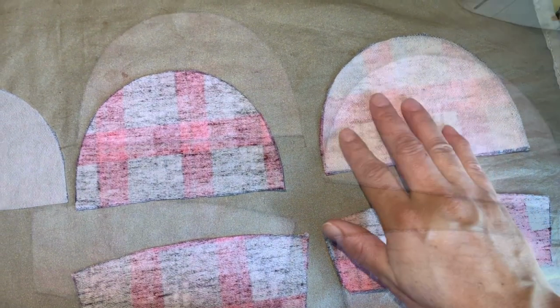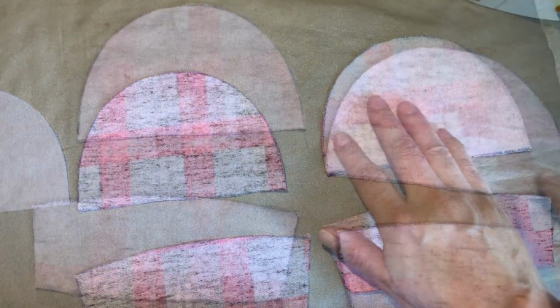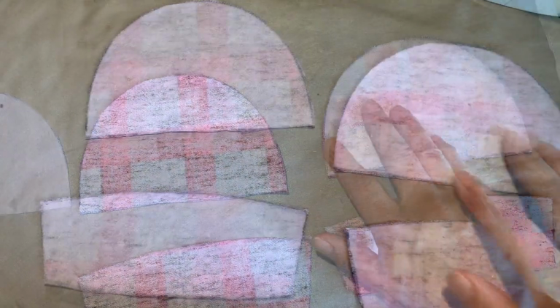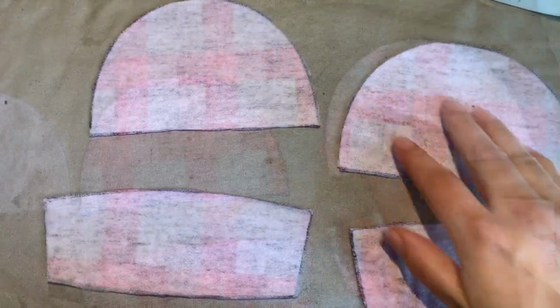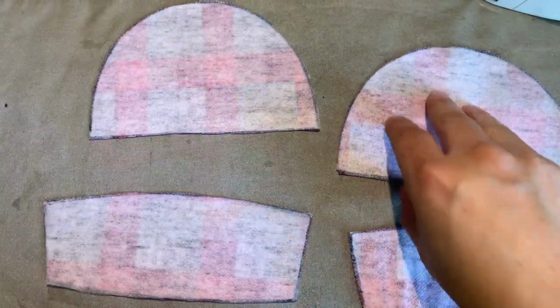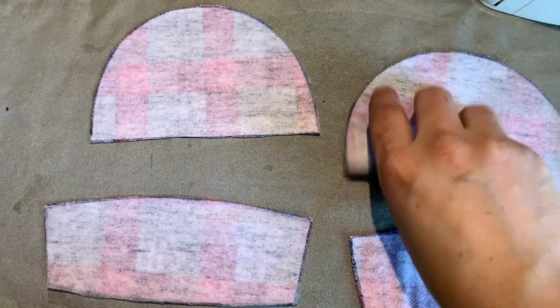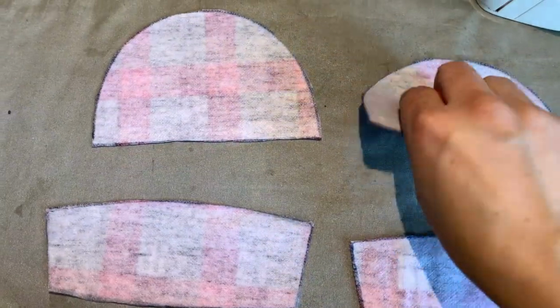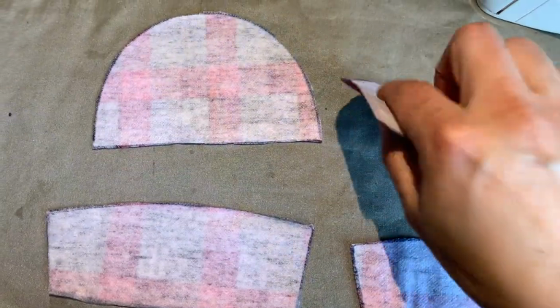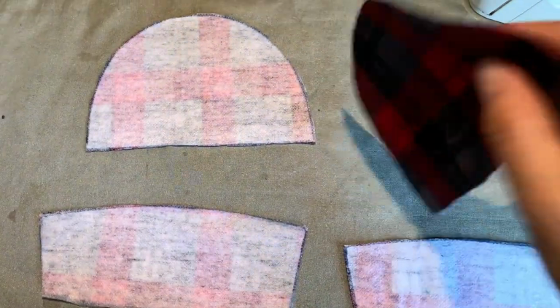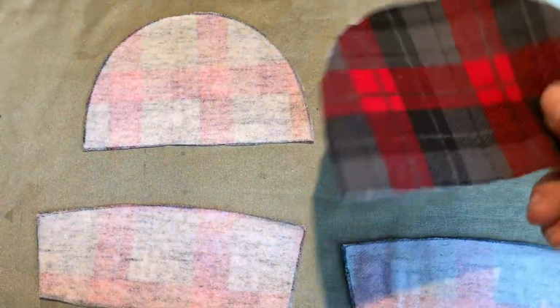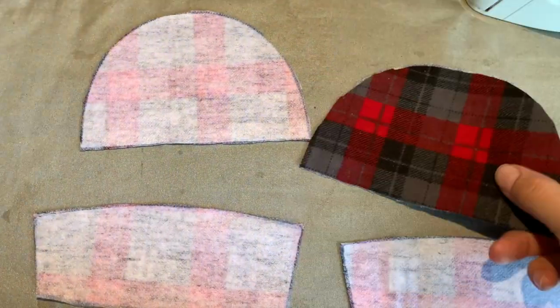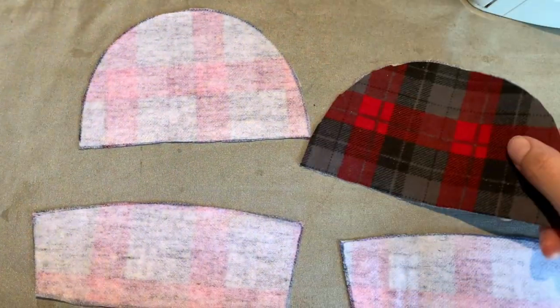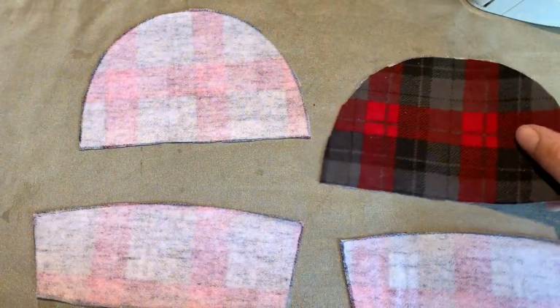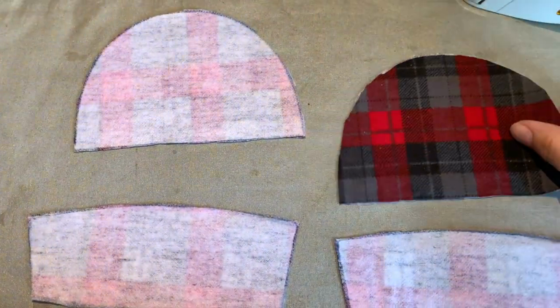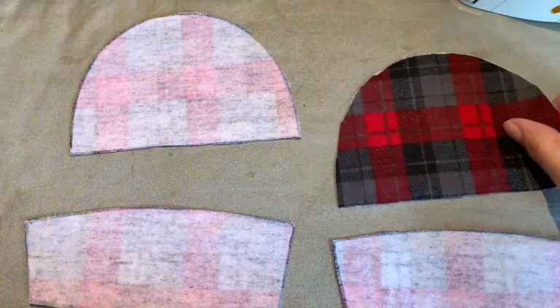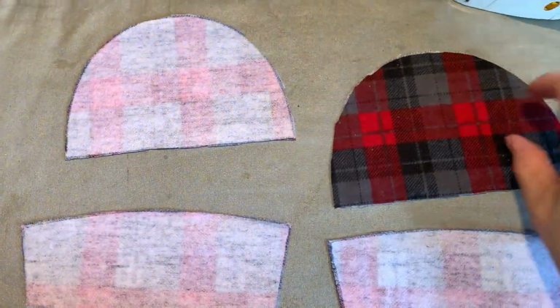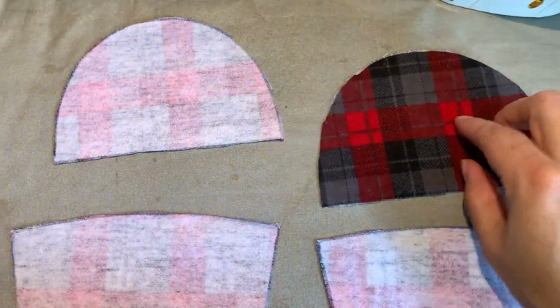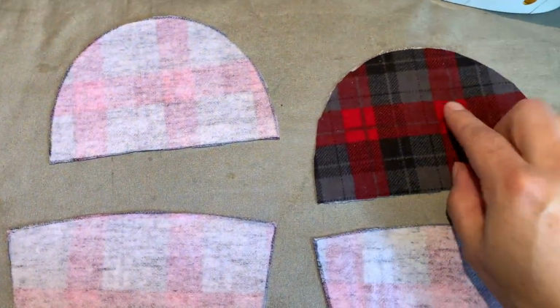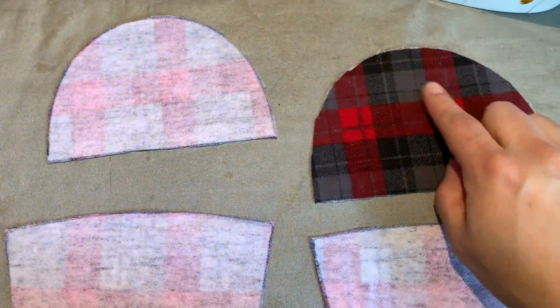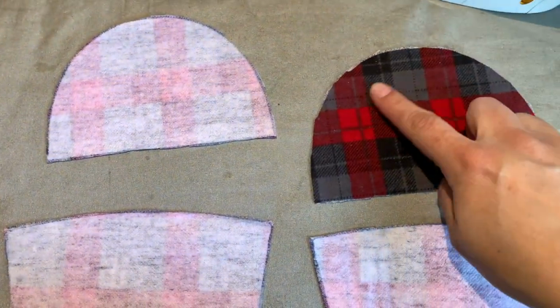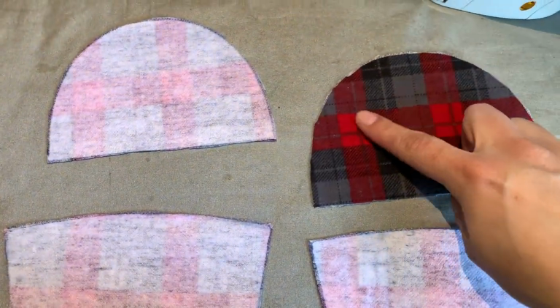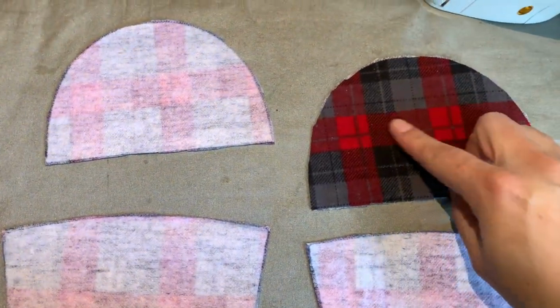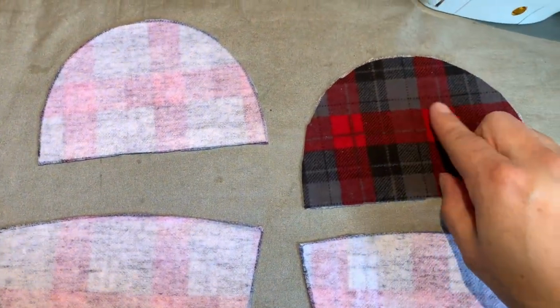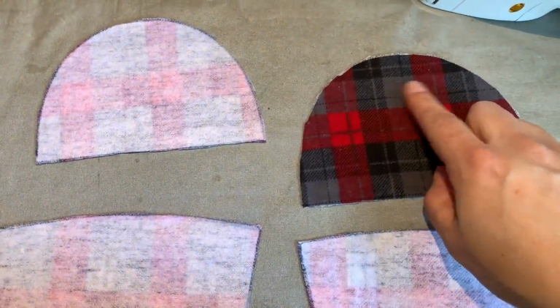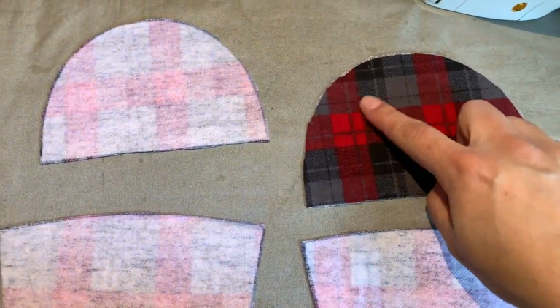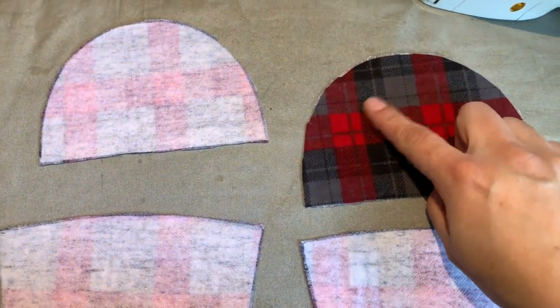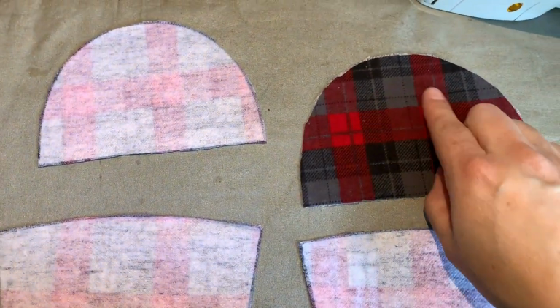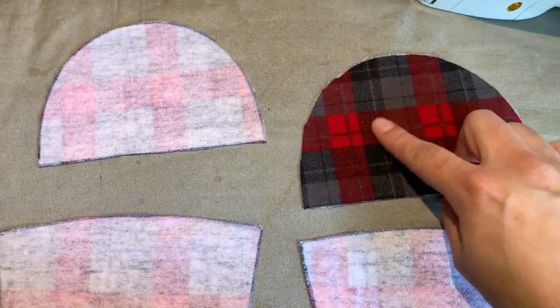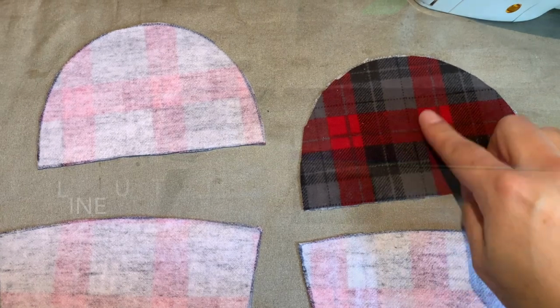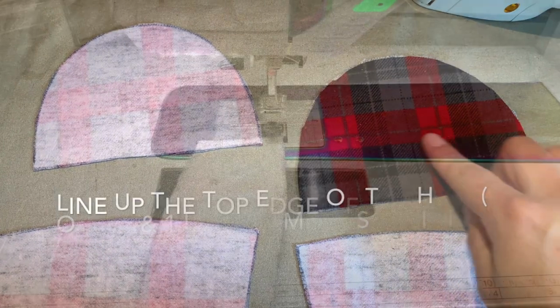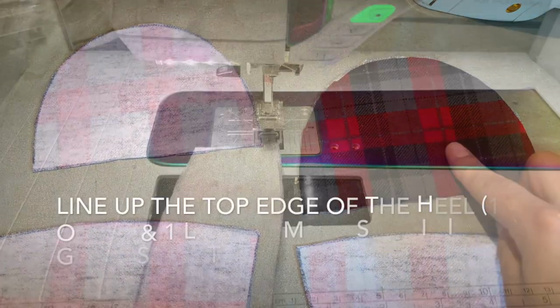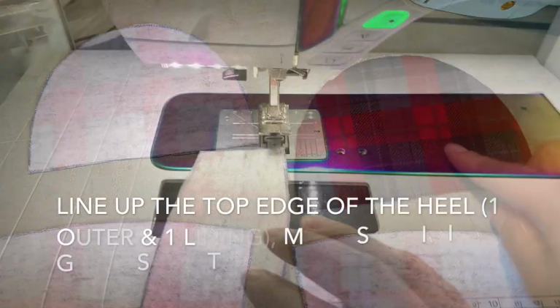Now that the interfacing is on, if you want to add applique to your toe piece, this would be the time to do it.